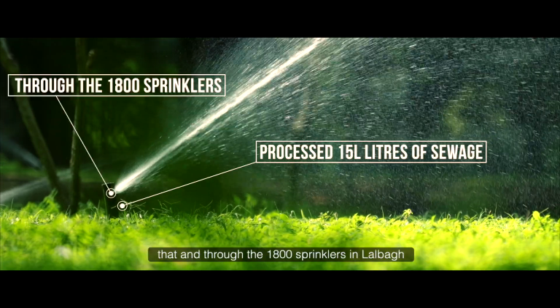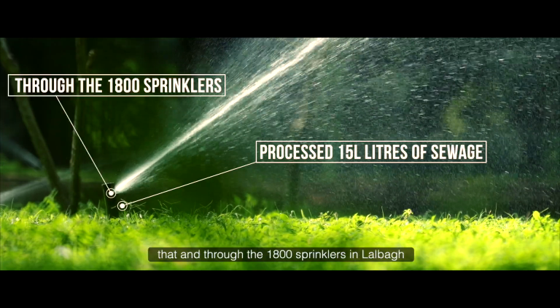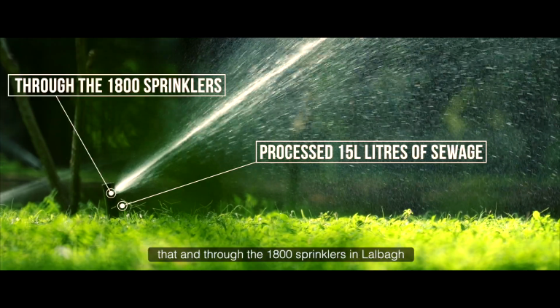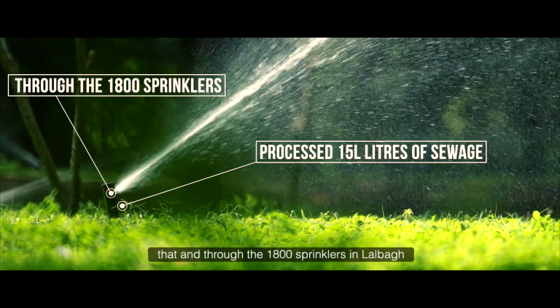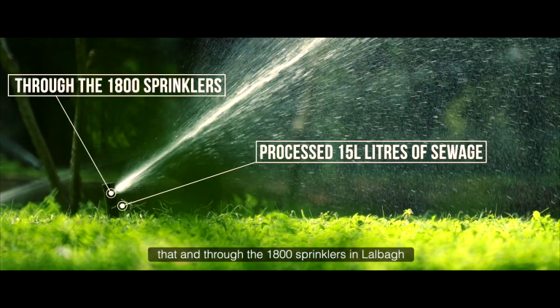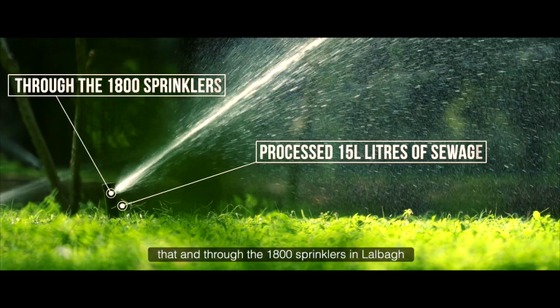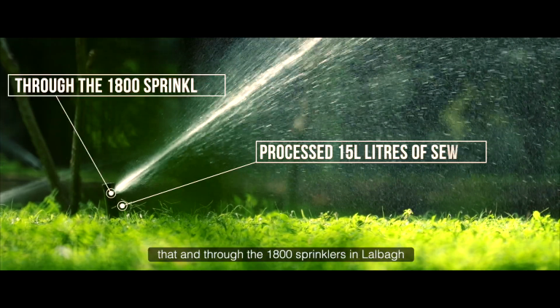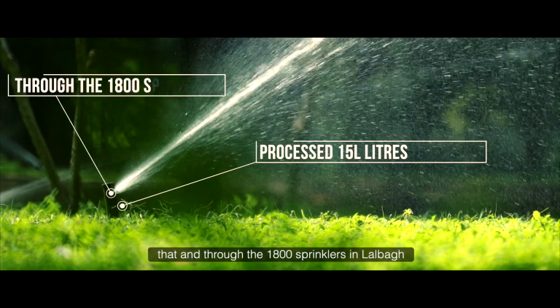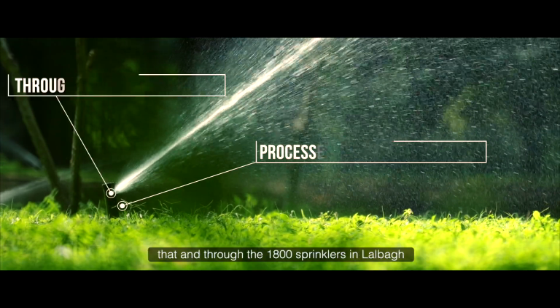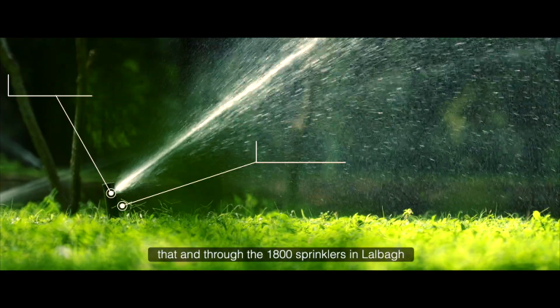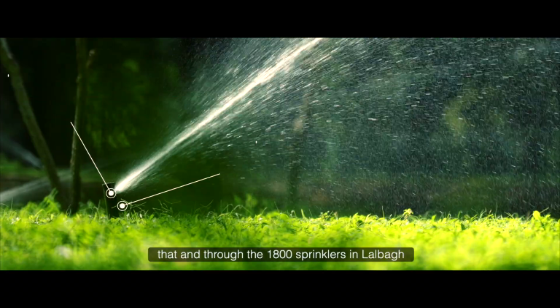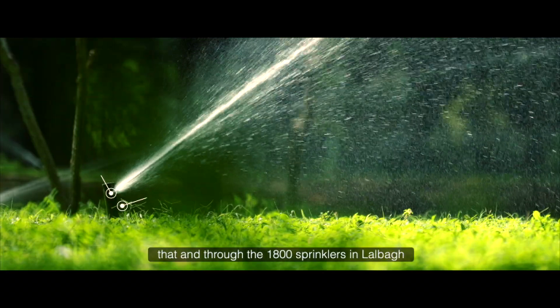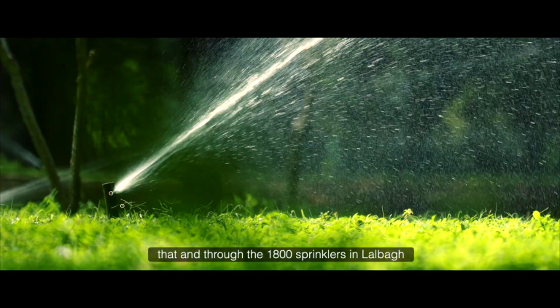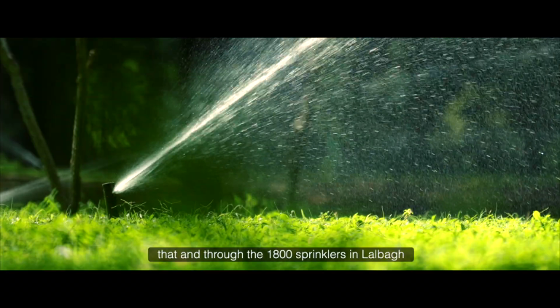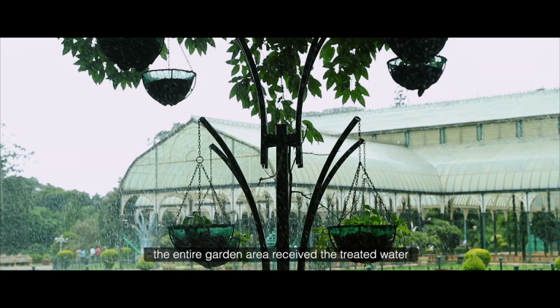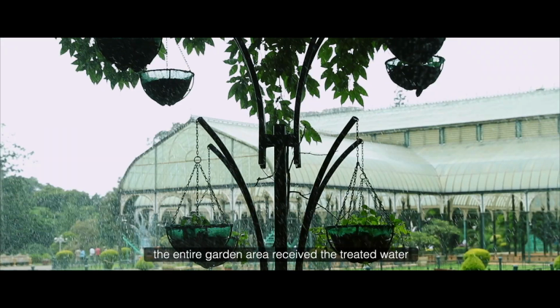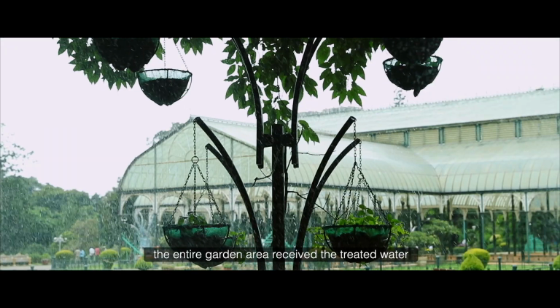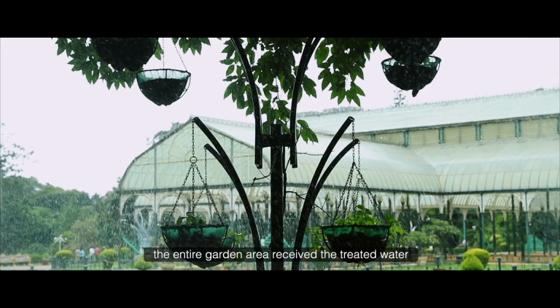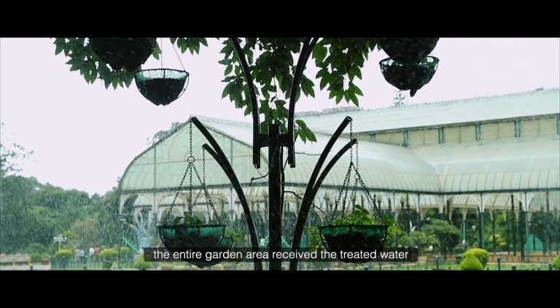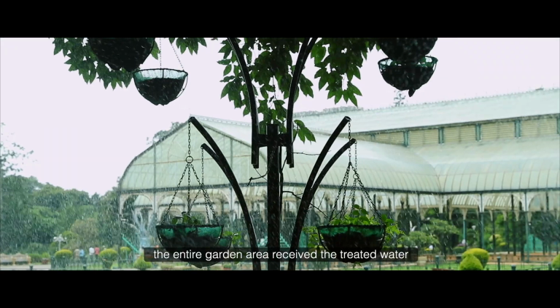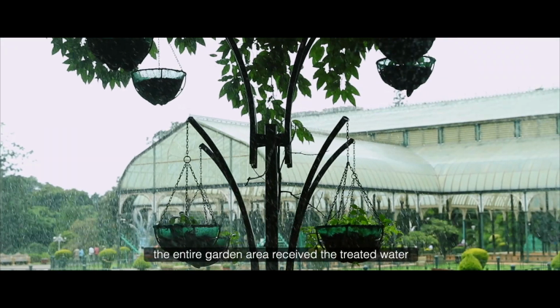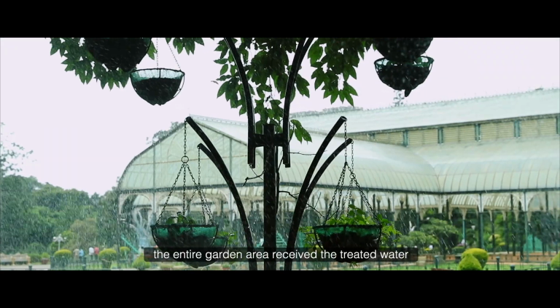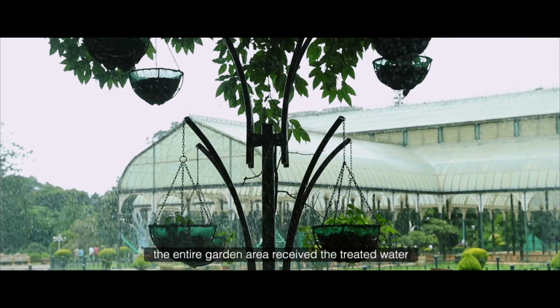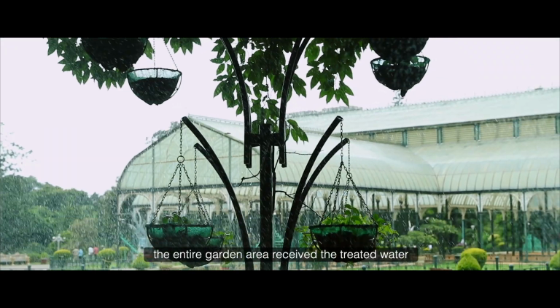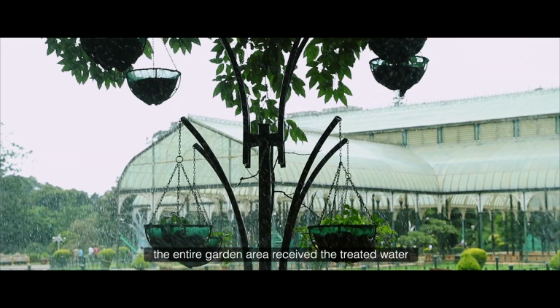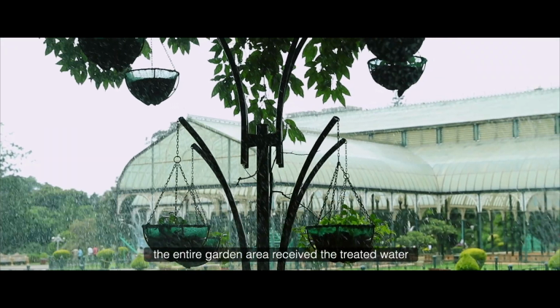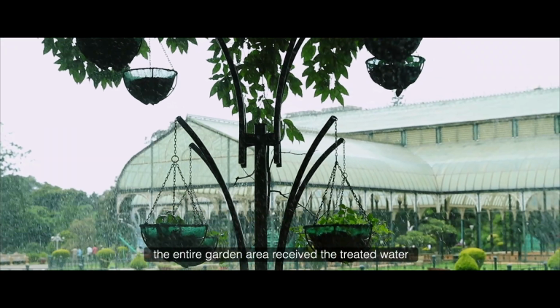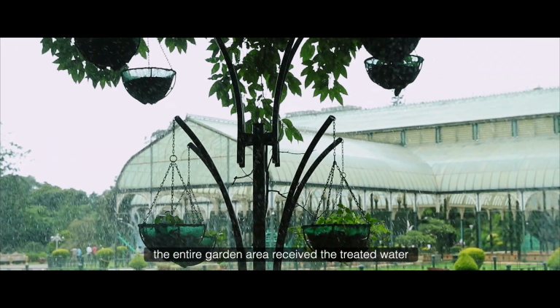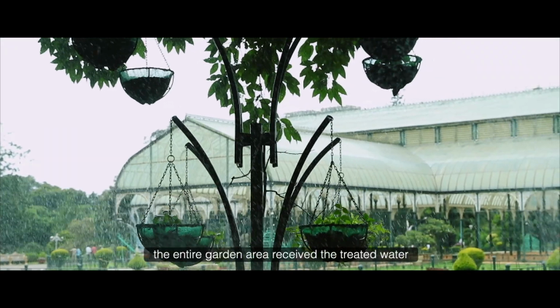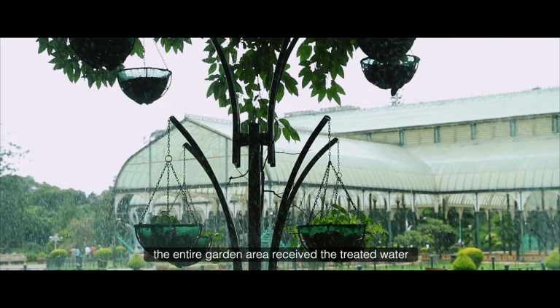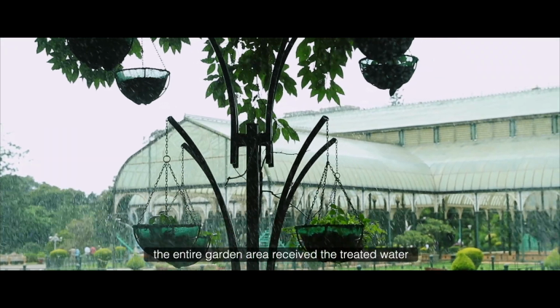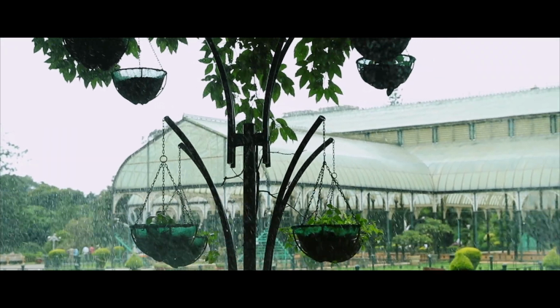In 2020, an effluent treatment plant was installed that processed 15 litres of sewage every single day. Through the 1,800 sprinklers in Lal Bagh, the entire garden area received the treated water.